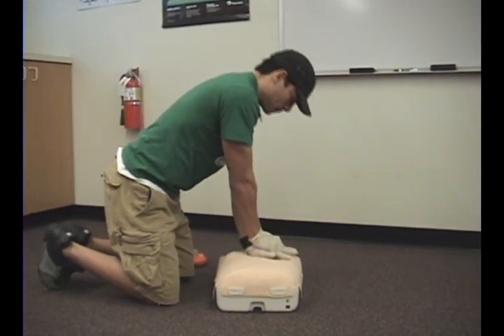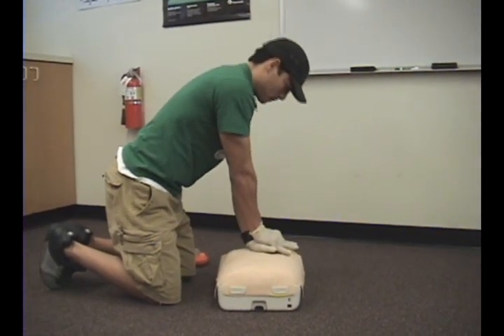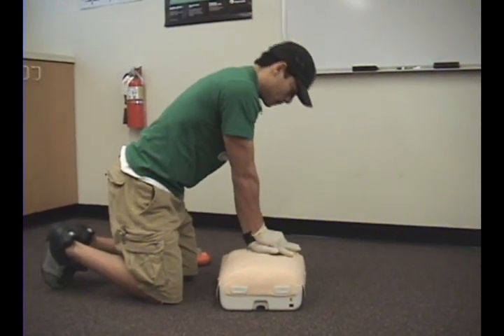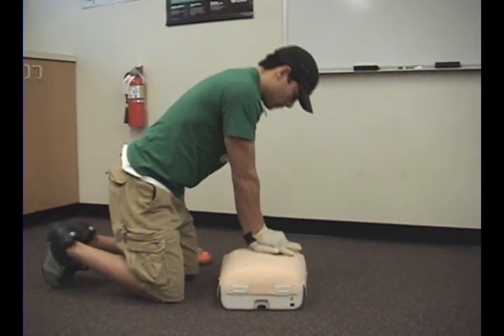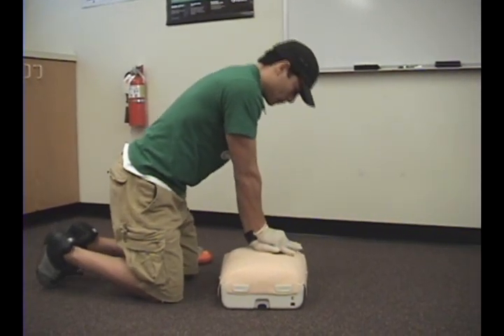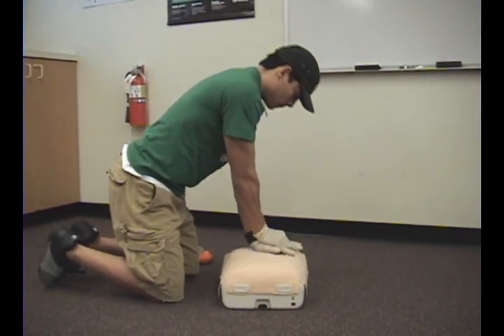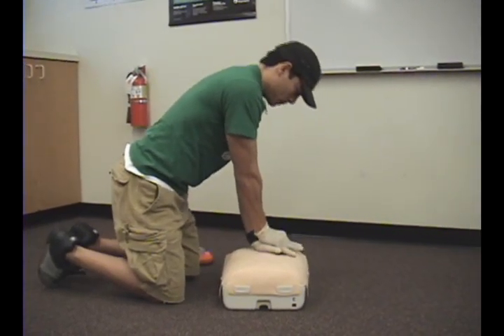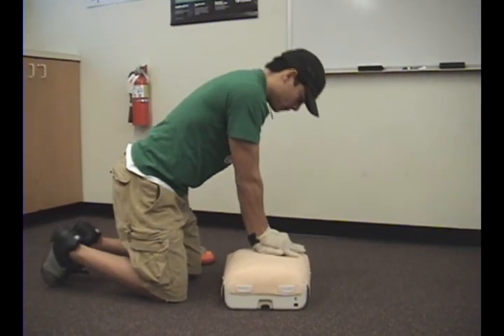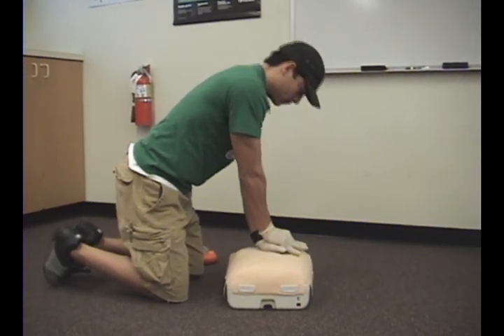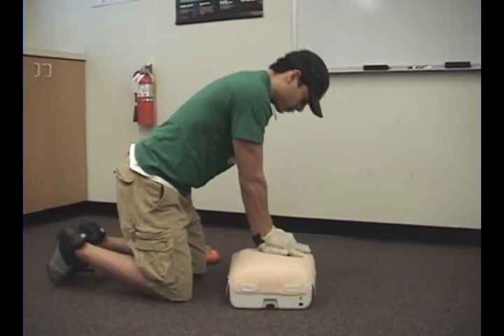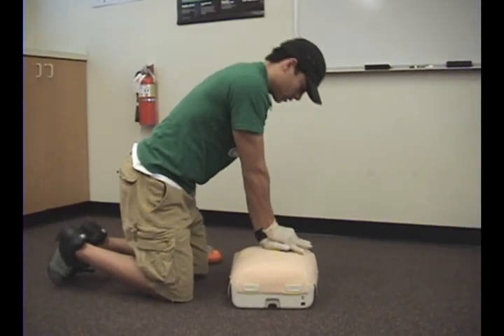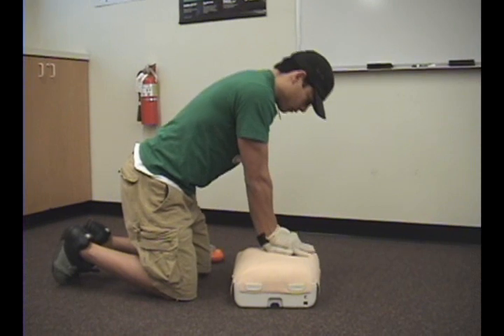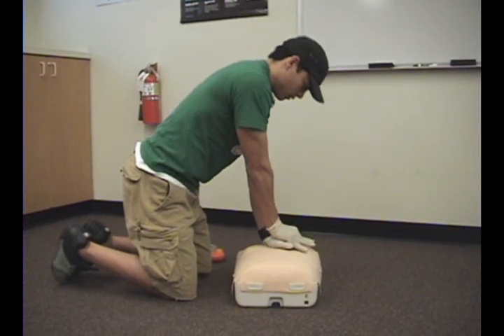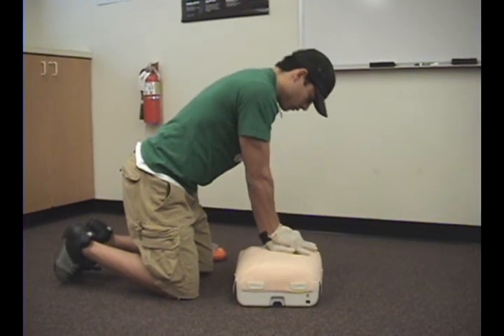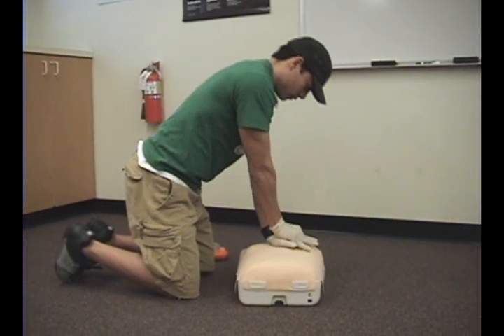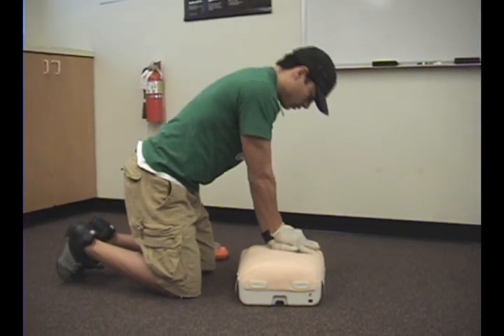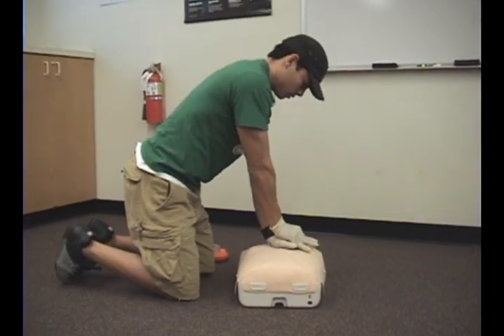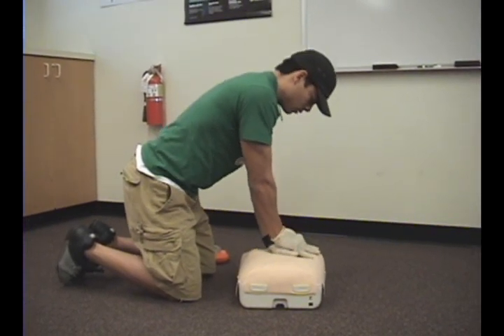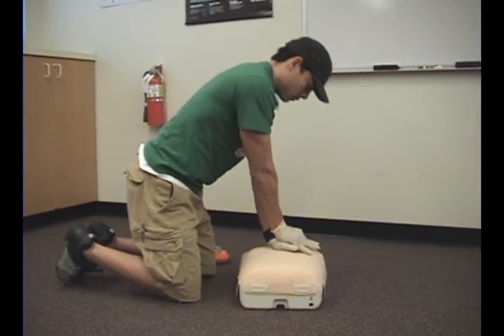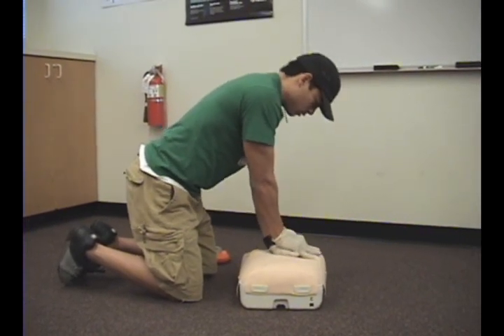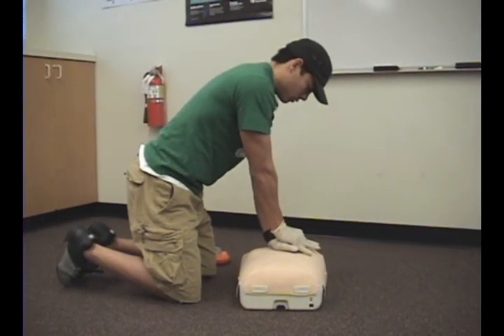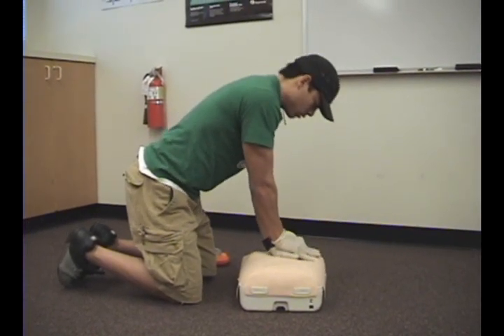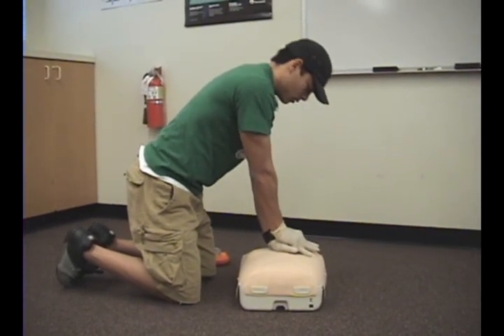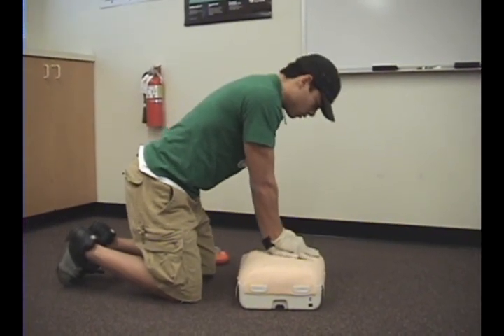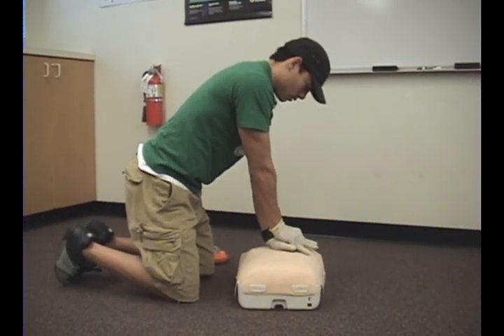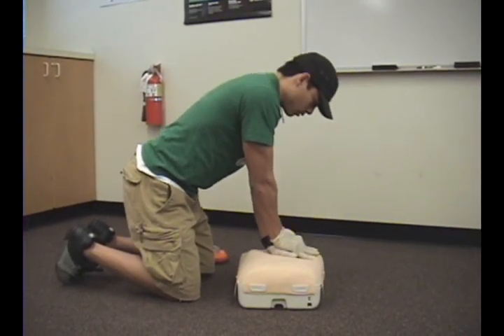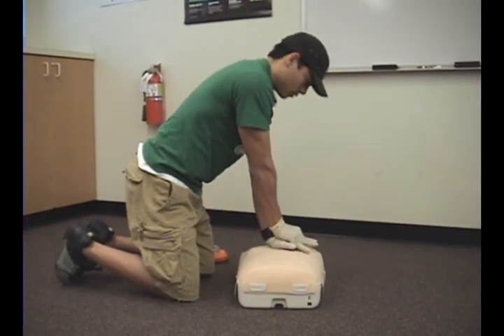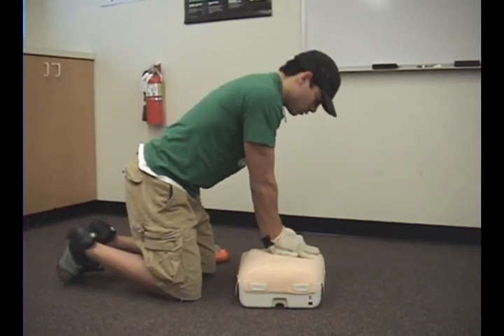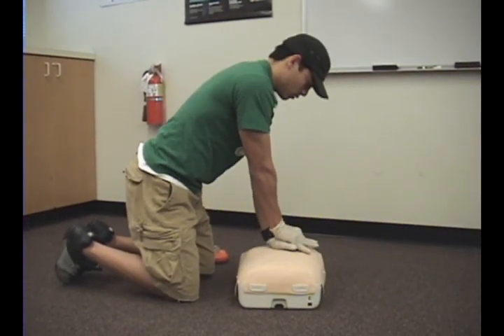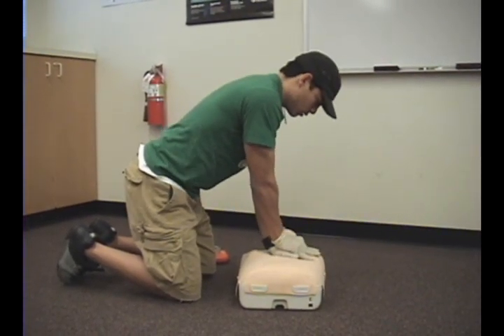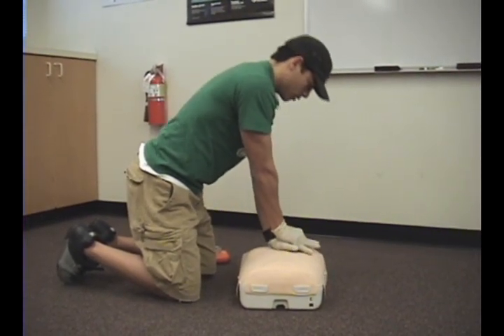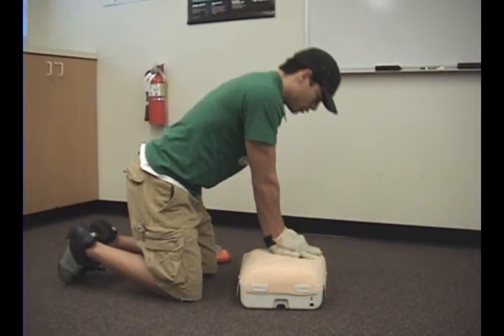Compressions should be performed at a rate of 100 compressions per minute, should be hard and fast, and allow for full chest recoil.